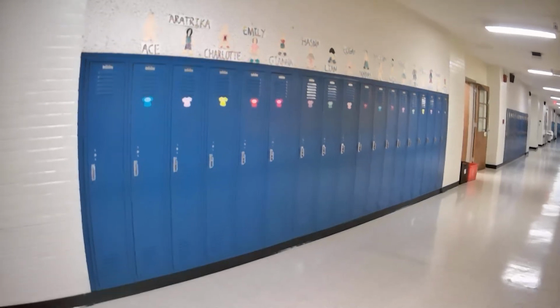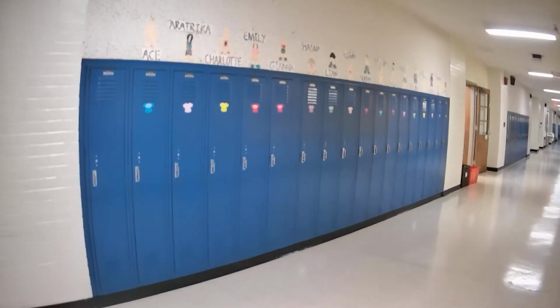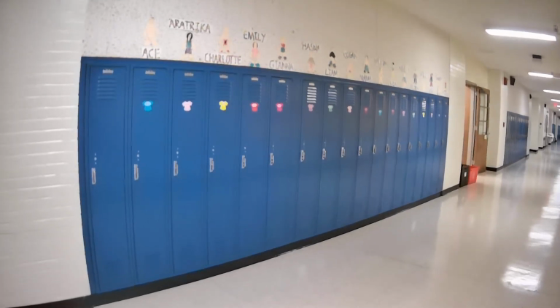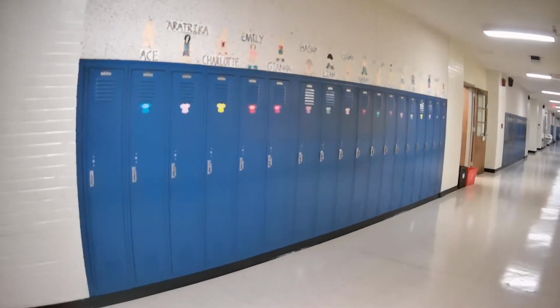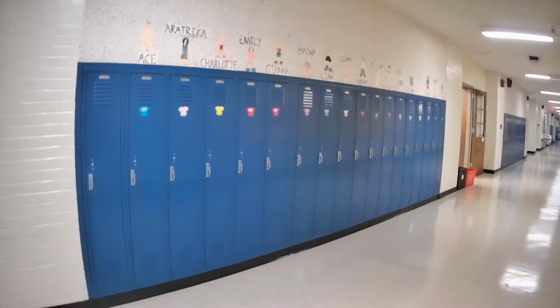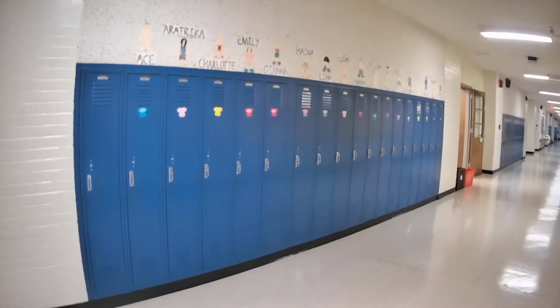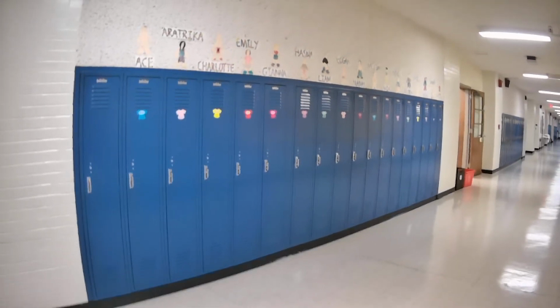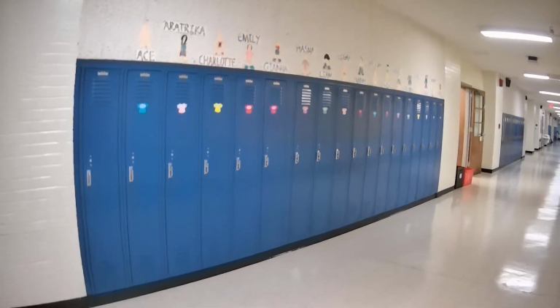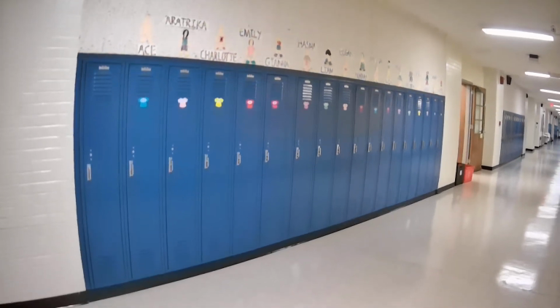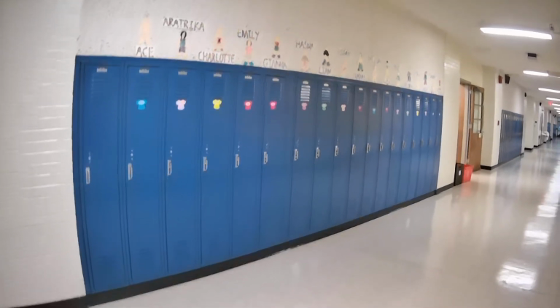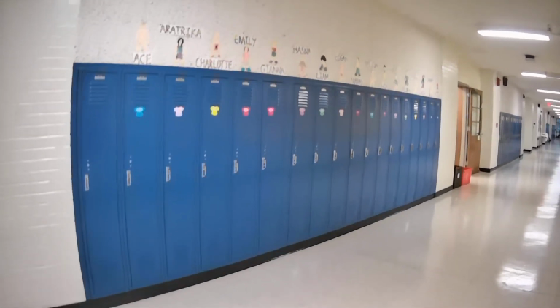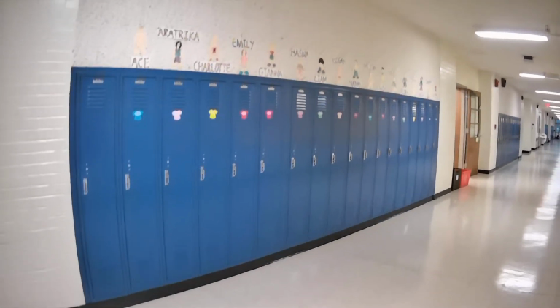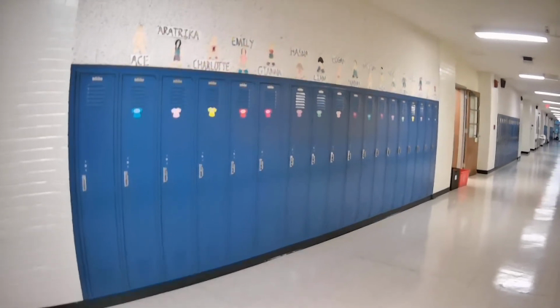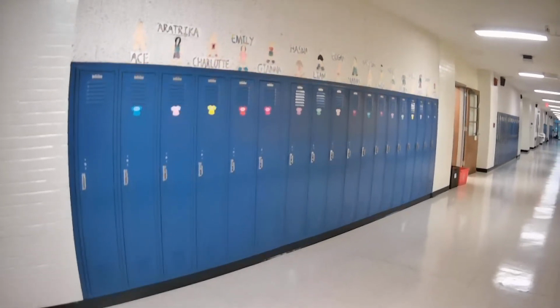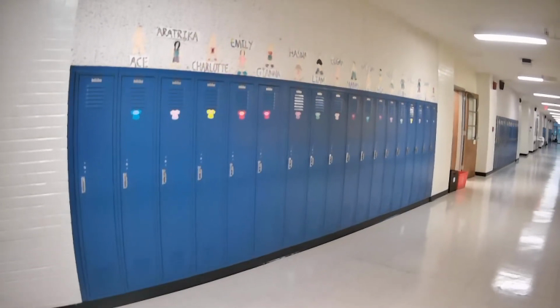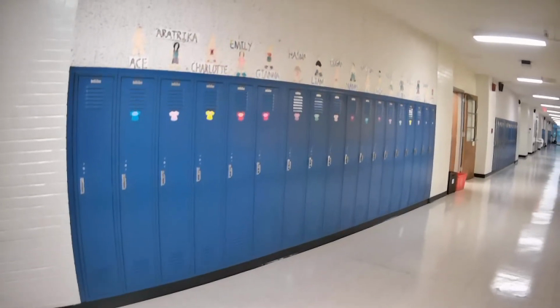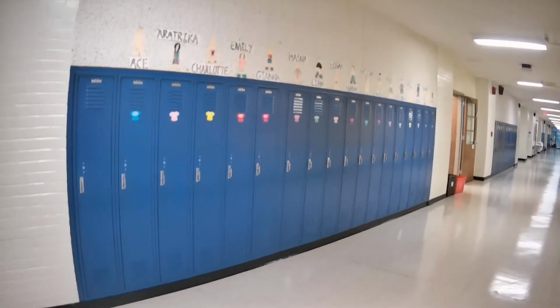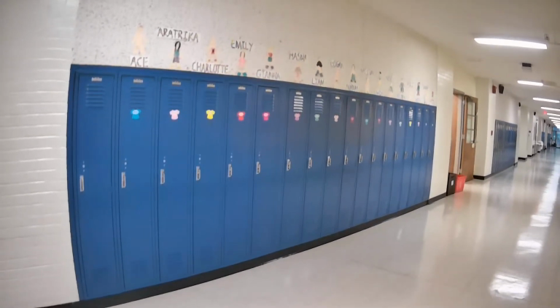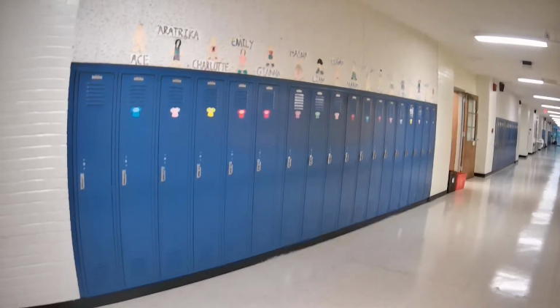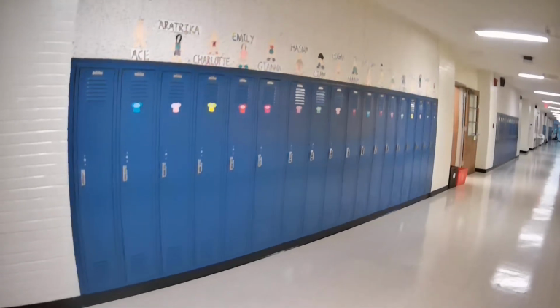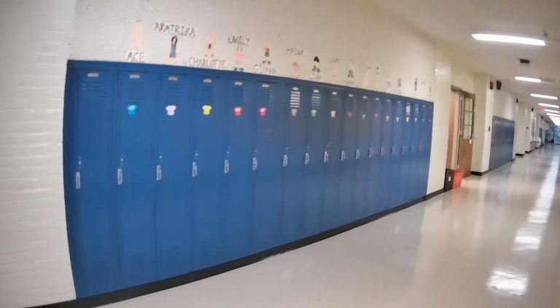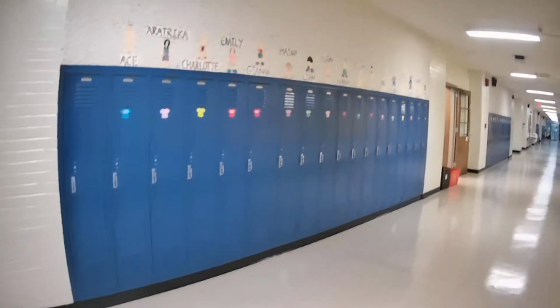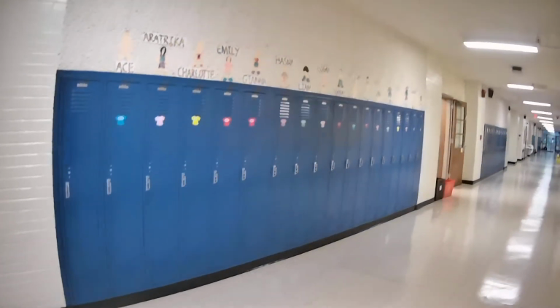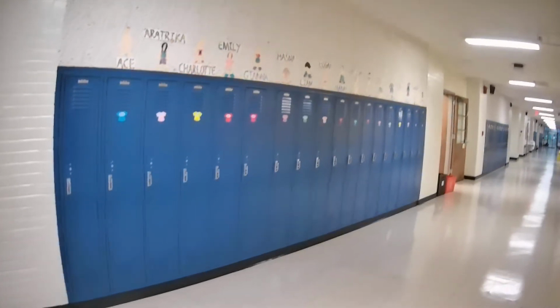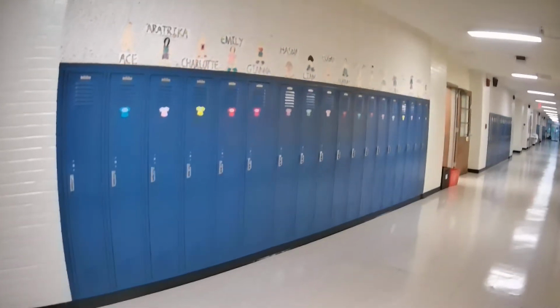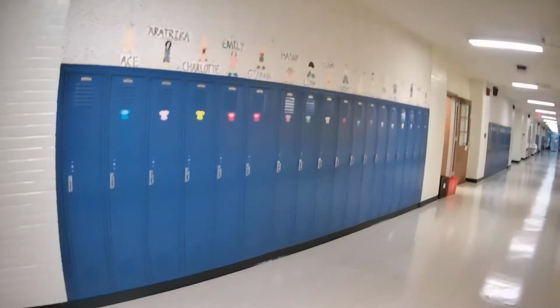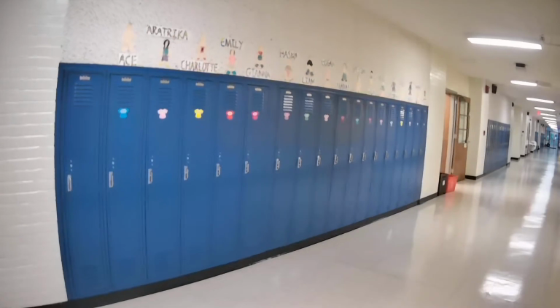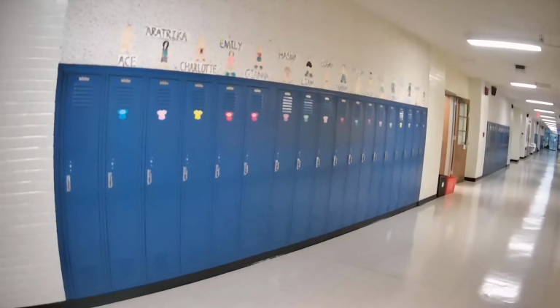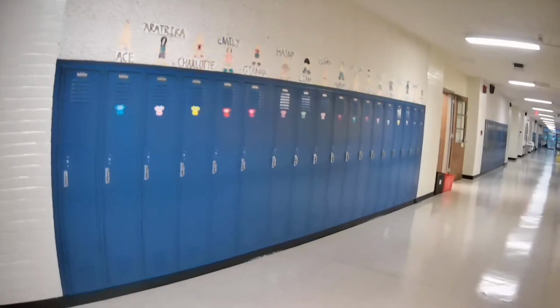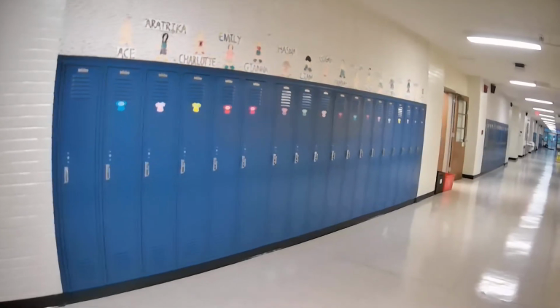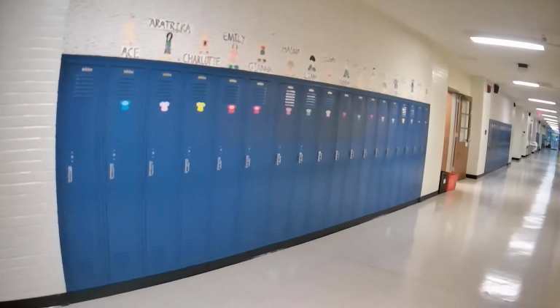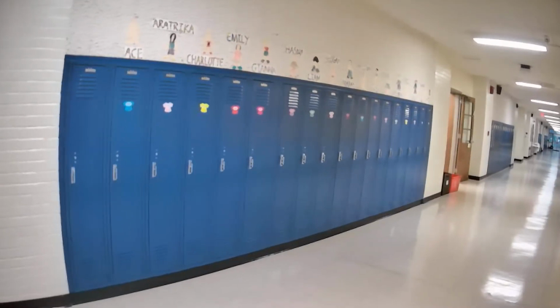Hello everybody, it's Ms. Spencer. Here's a tour for our open house of what our children do.